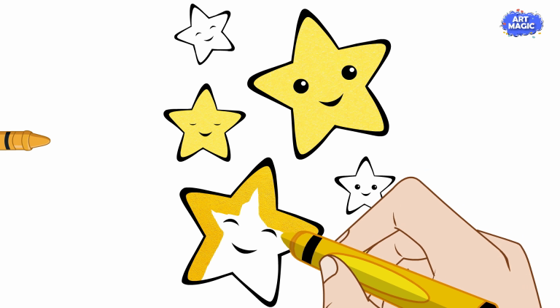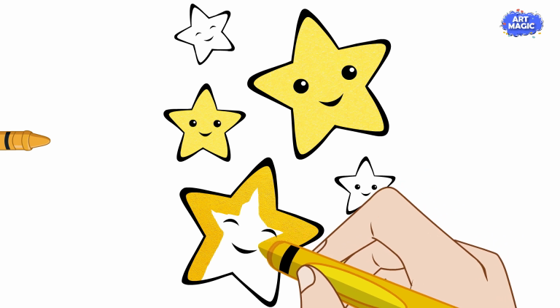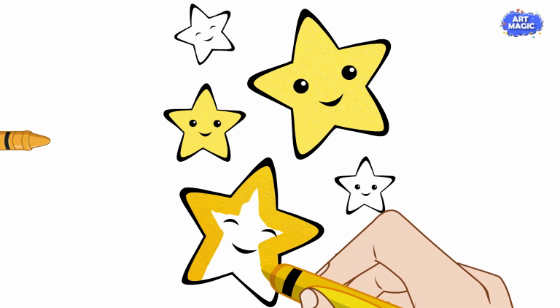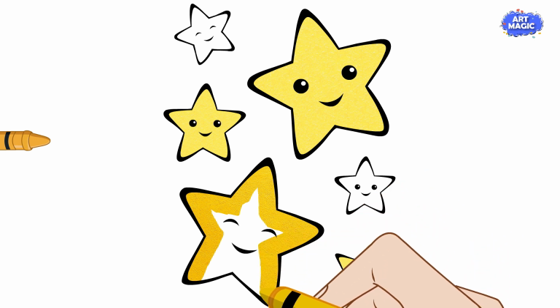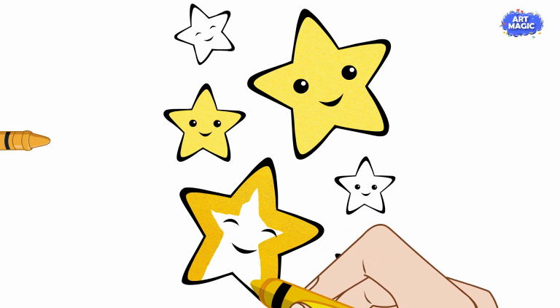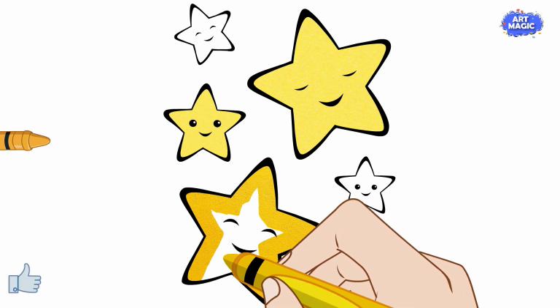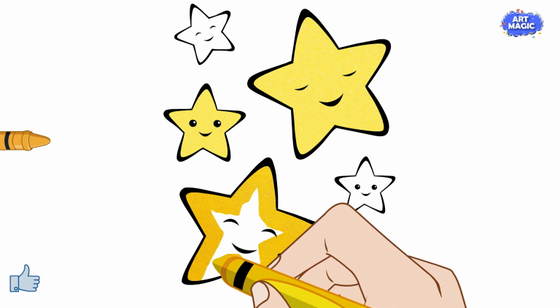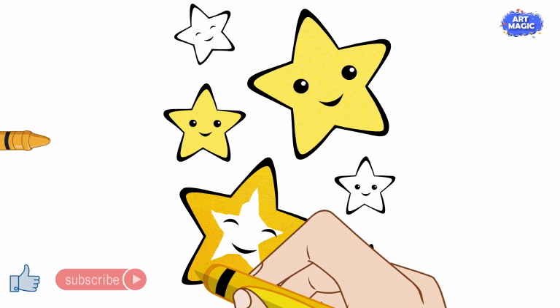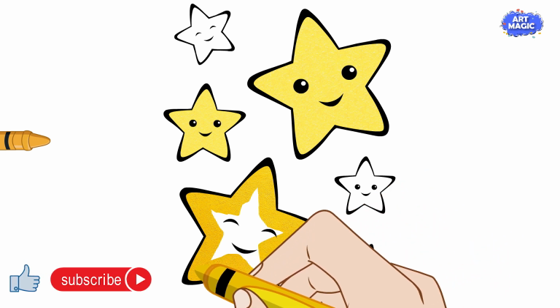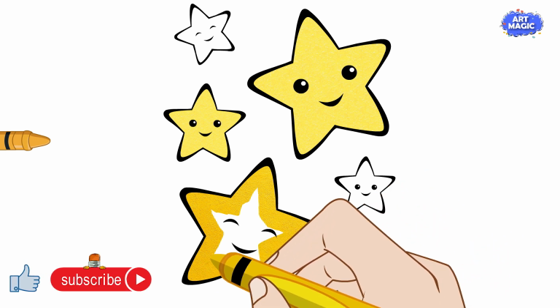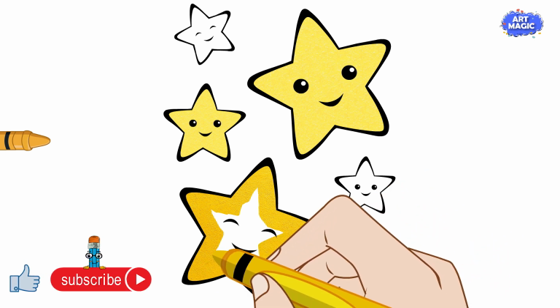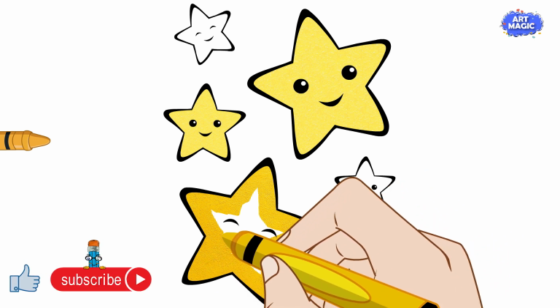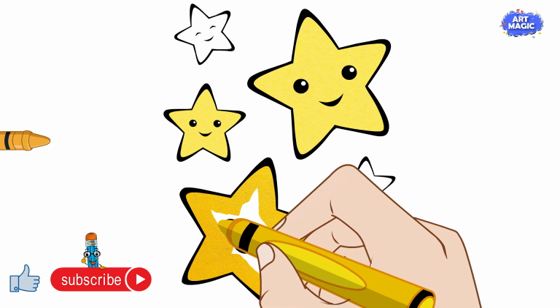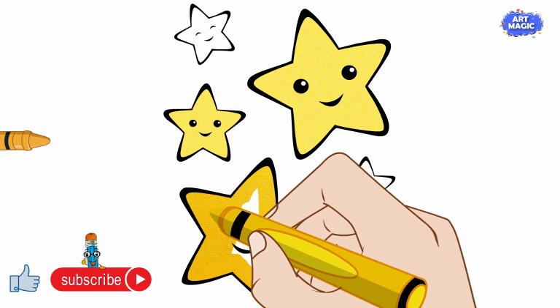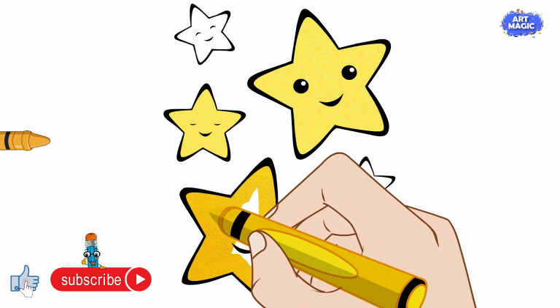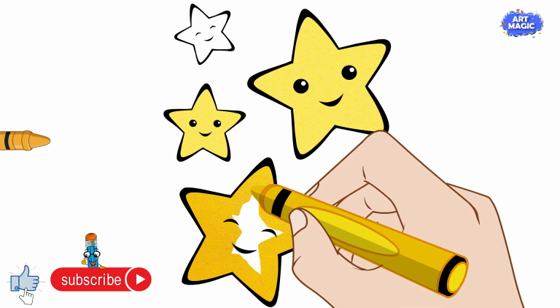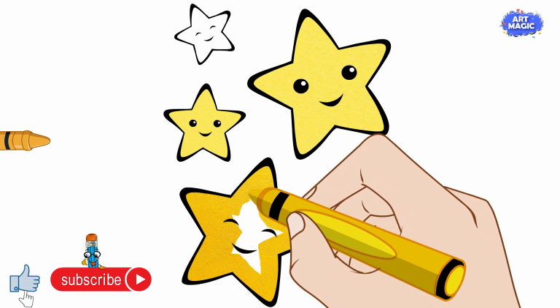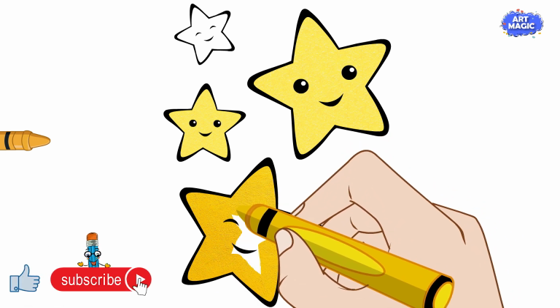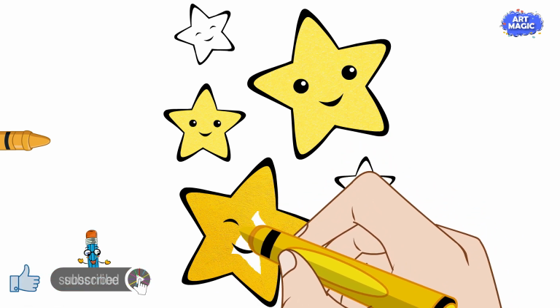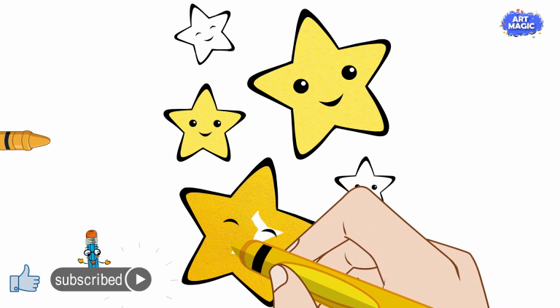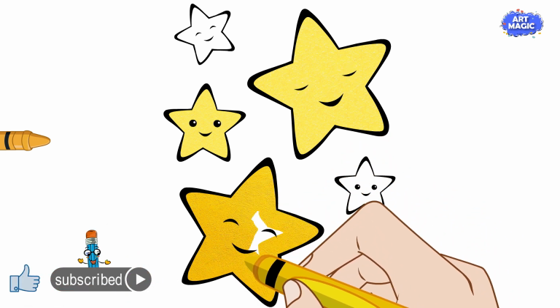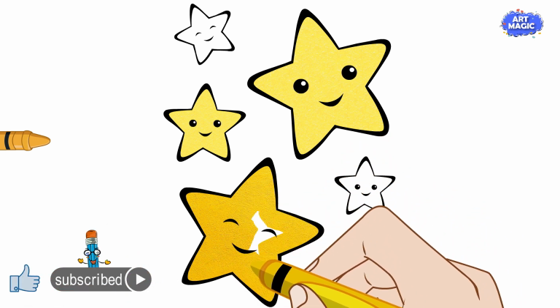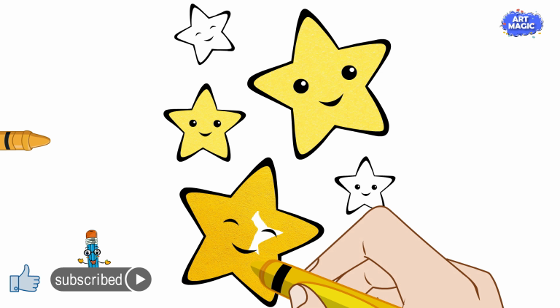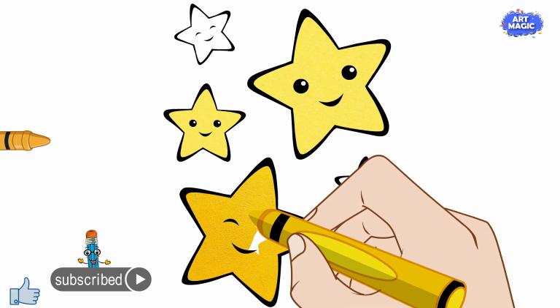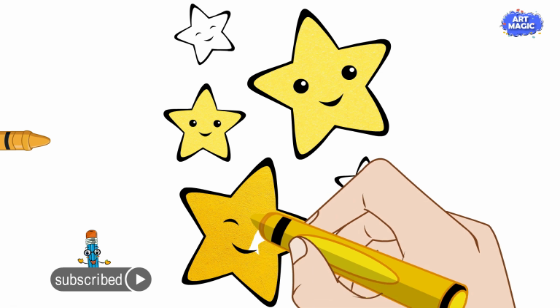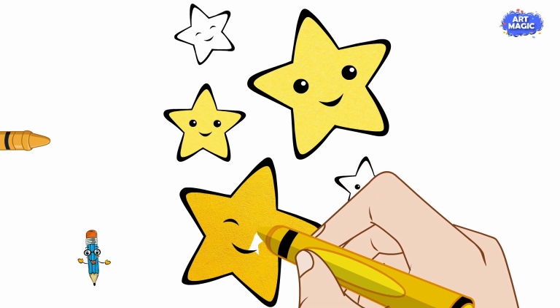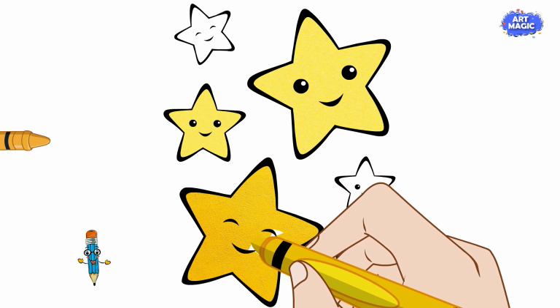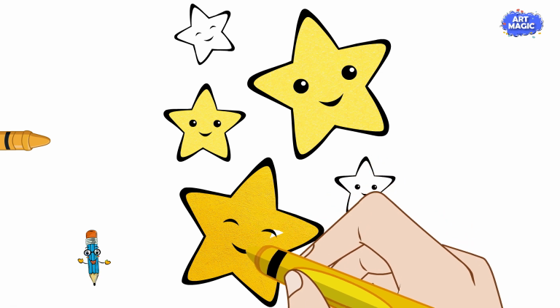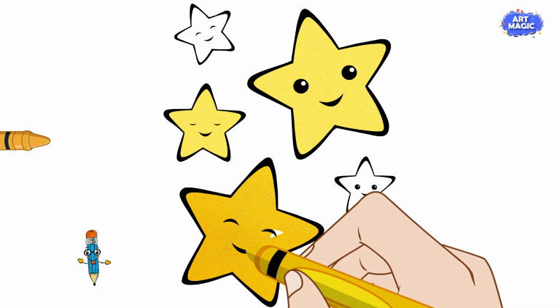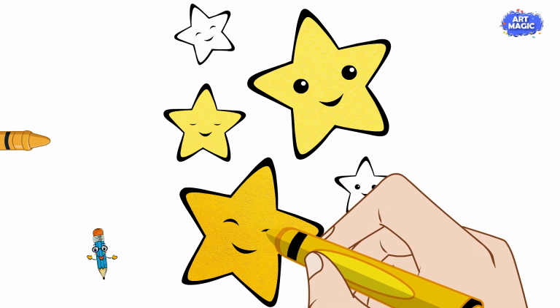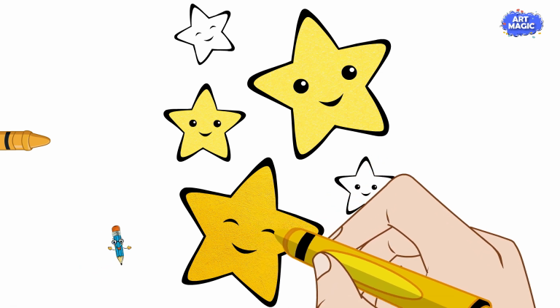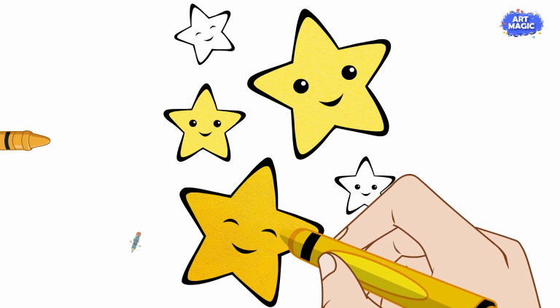By following these steps, you'll have a beautiful star that you can be proud of. Happy drawing!